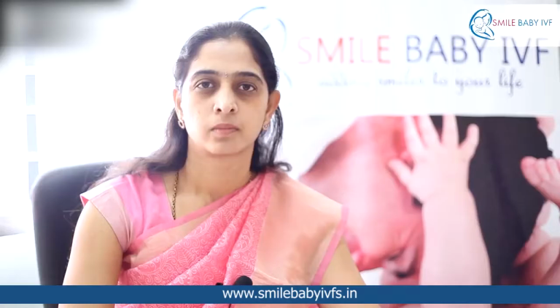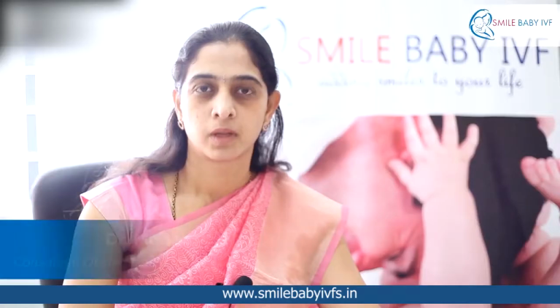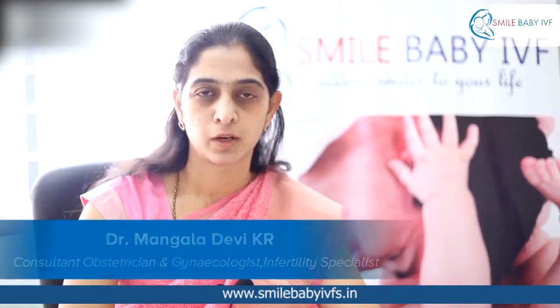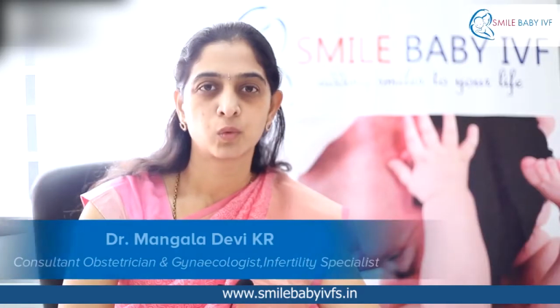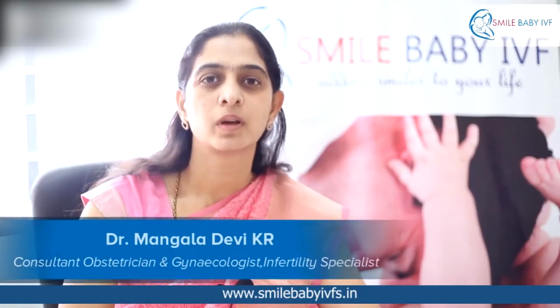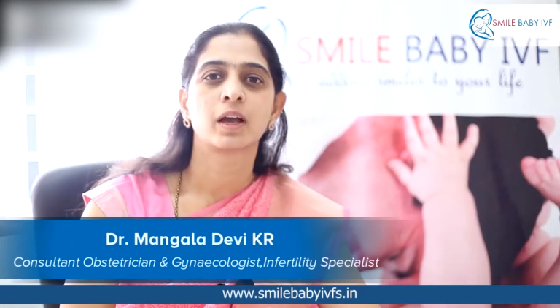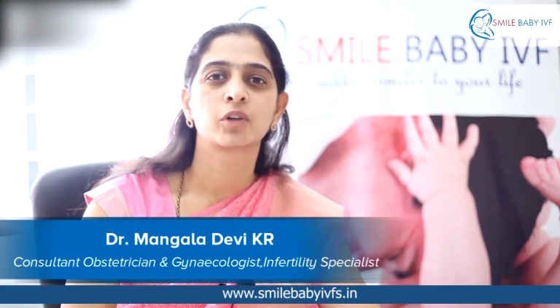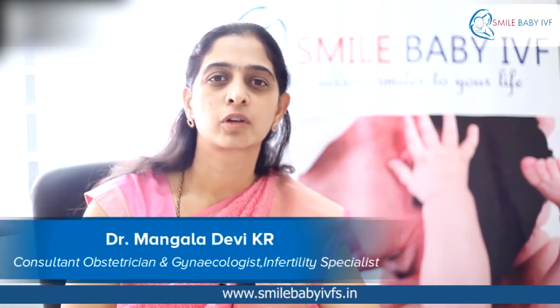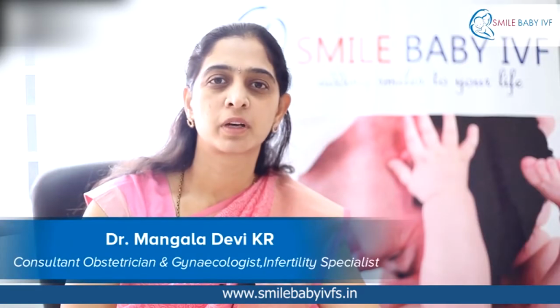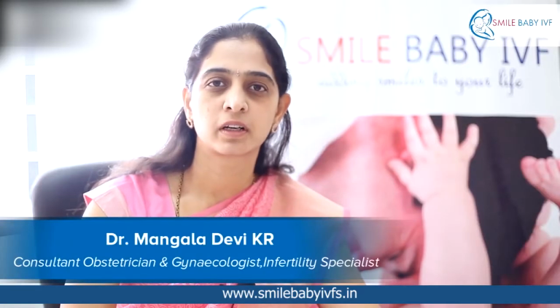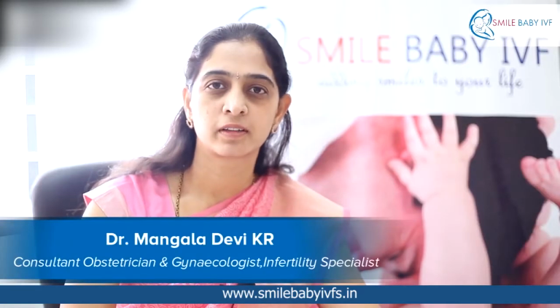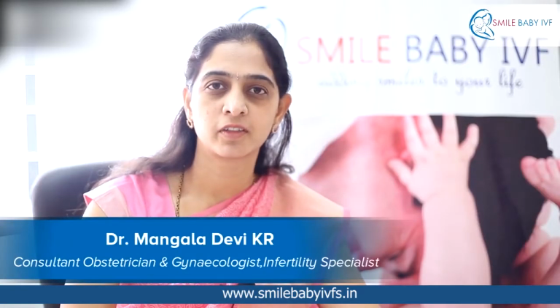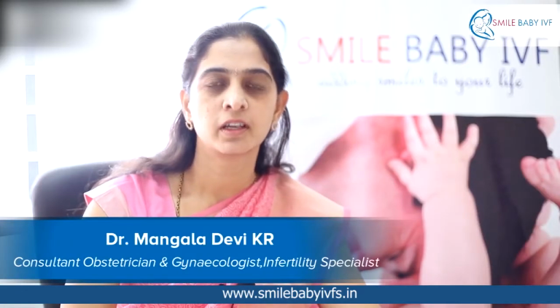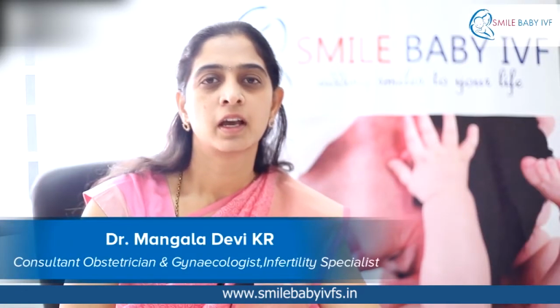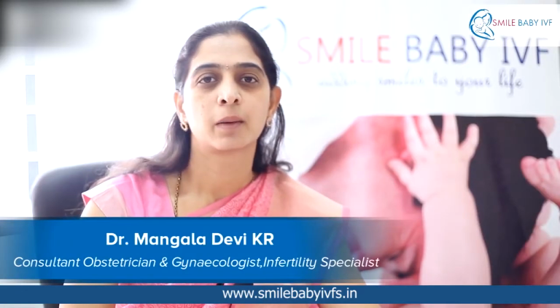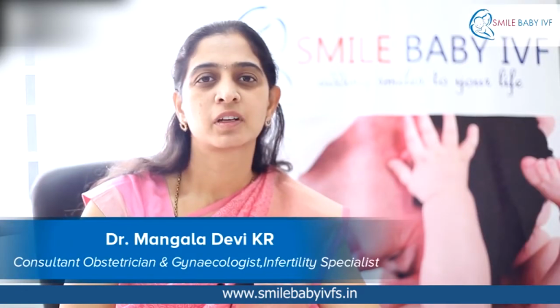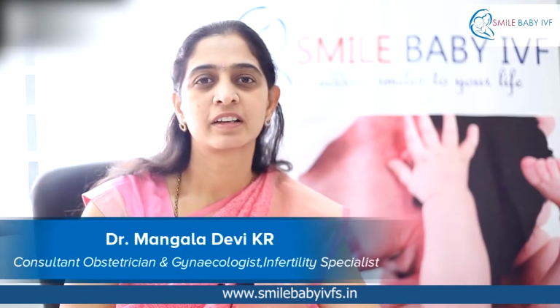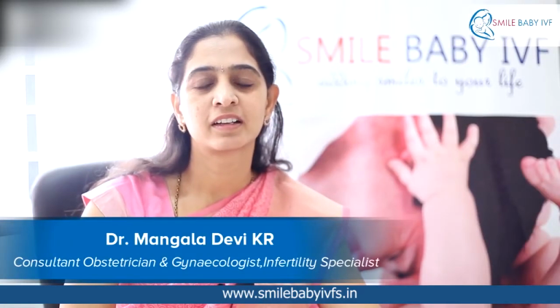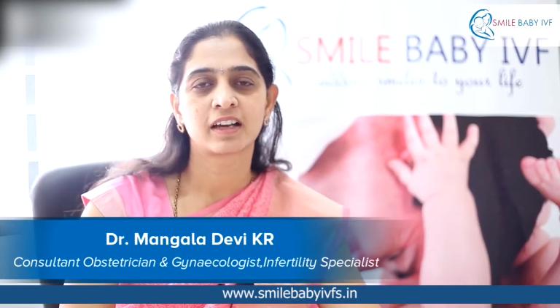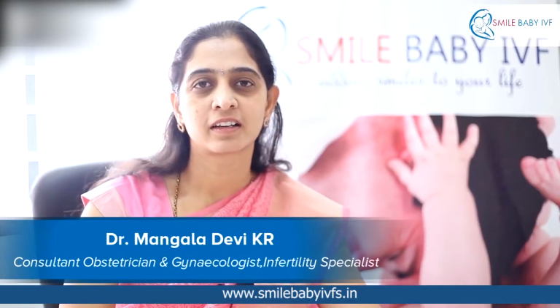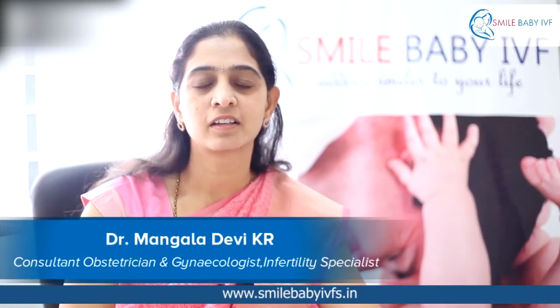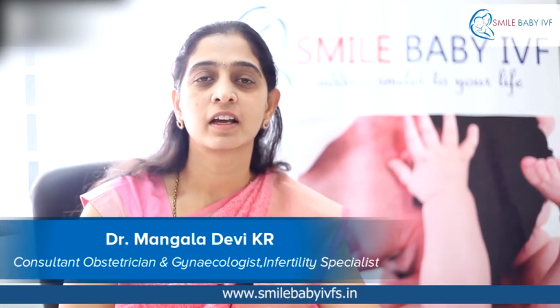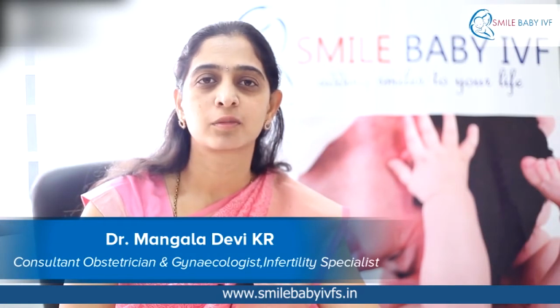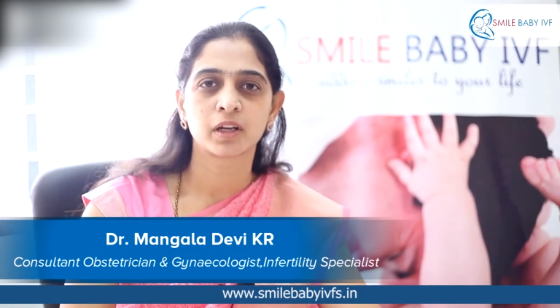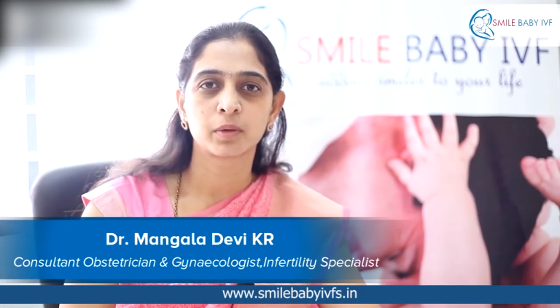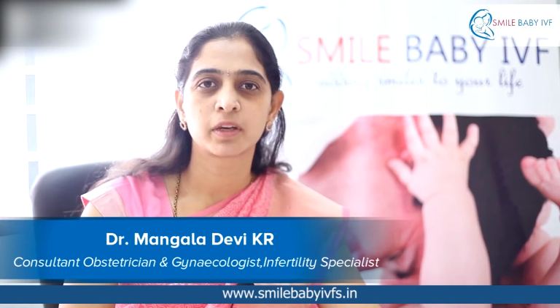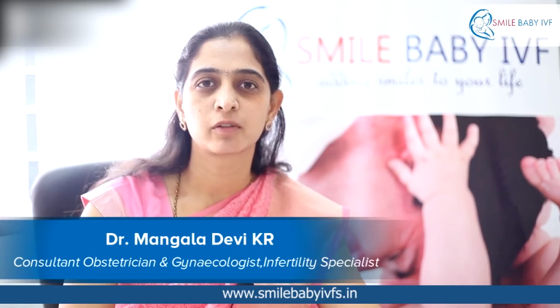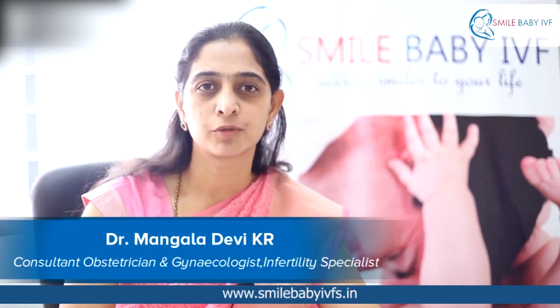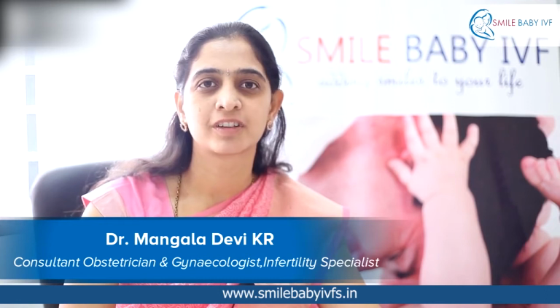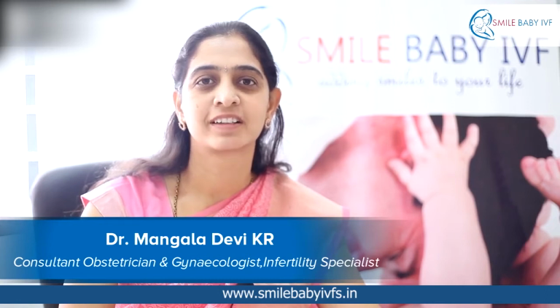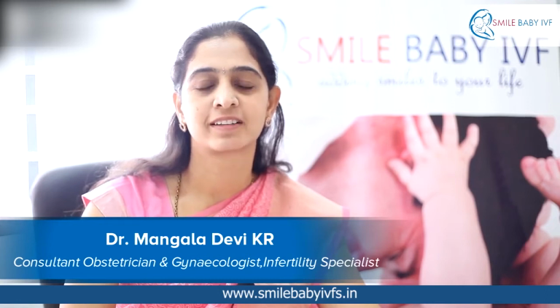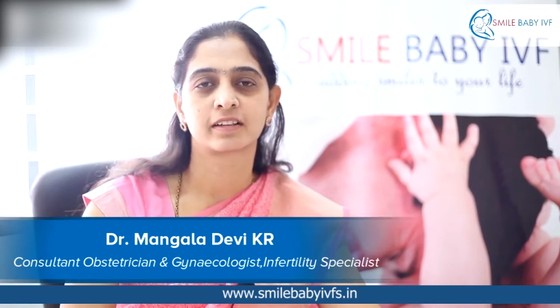Hello, I am Dr. Mangla Devi. I am the clinical director at Smile Baby Eye Wave Fertility Centre.